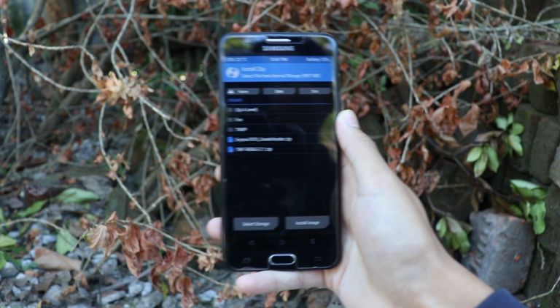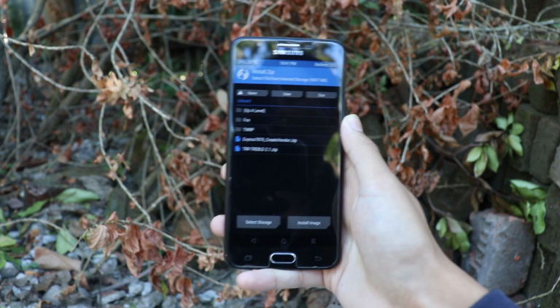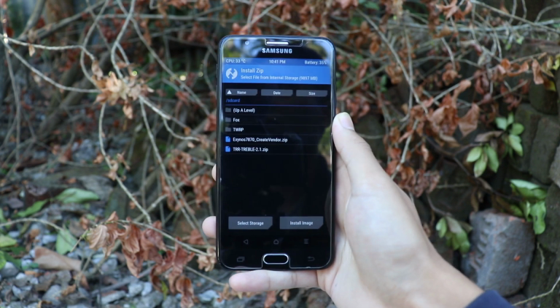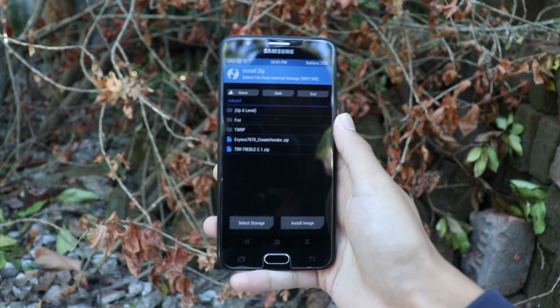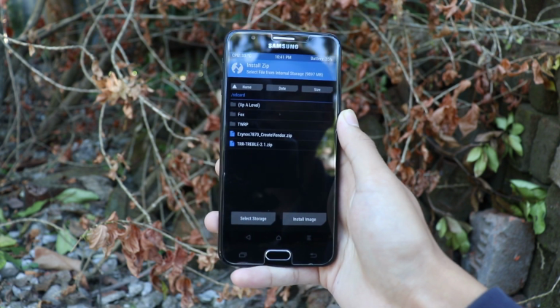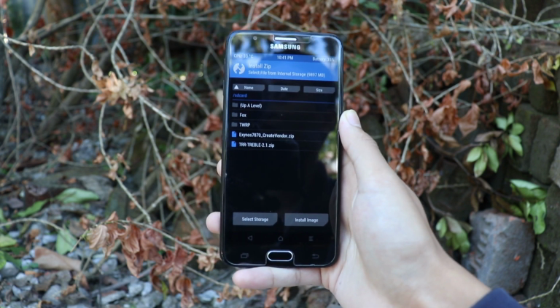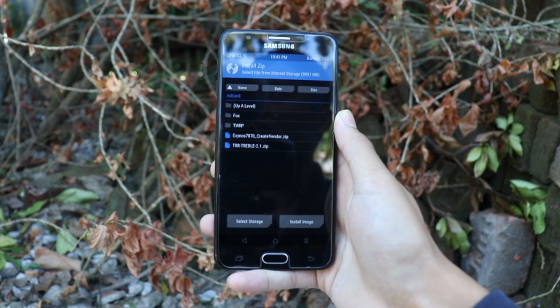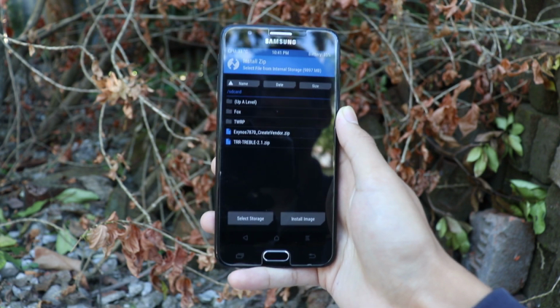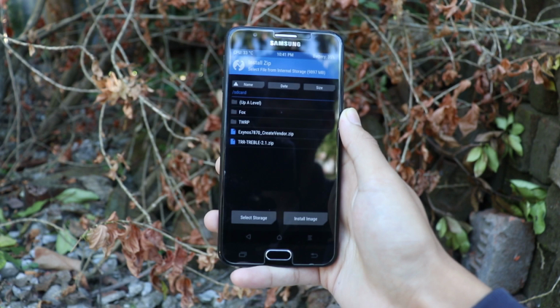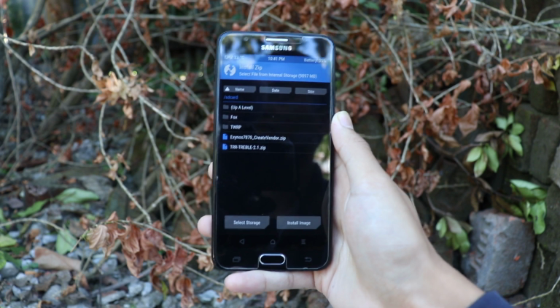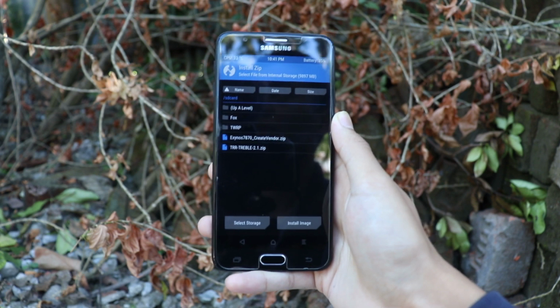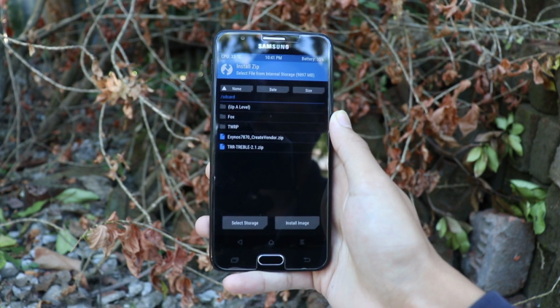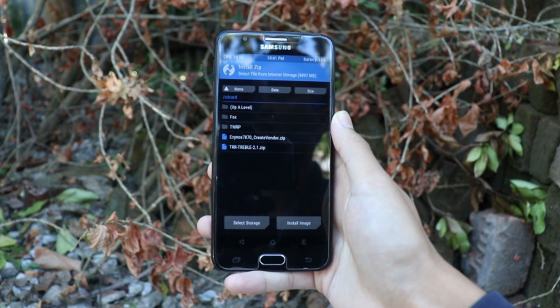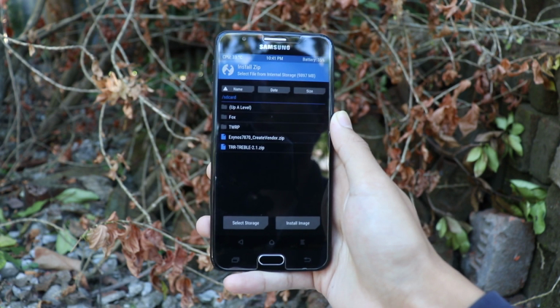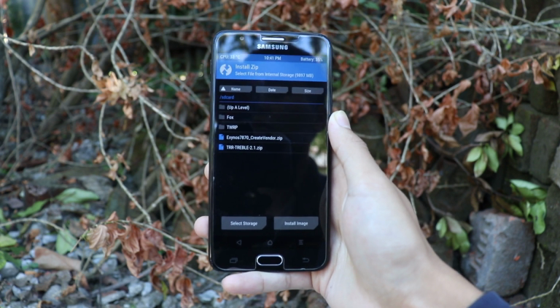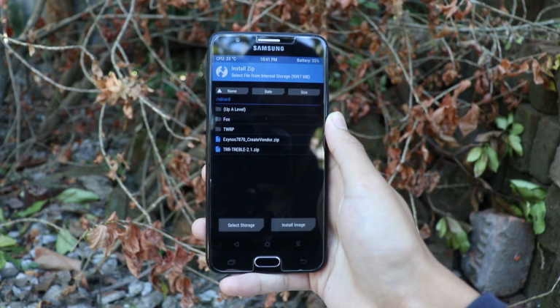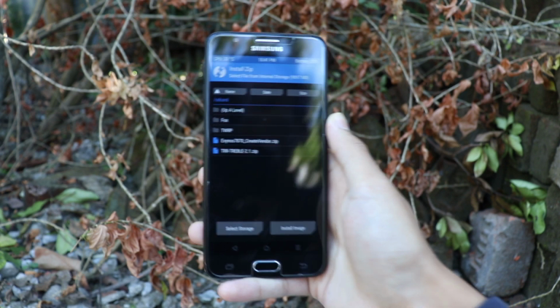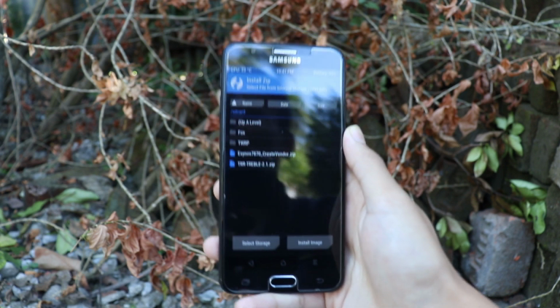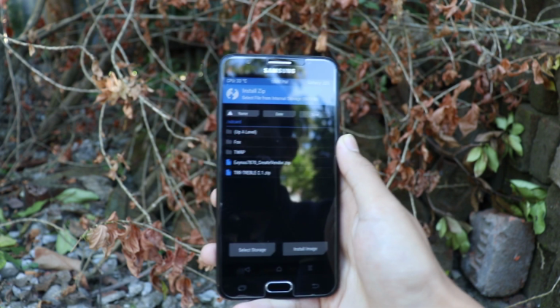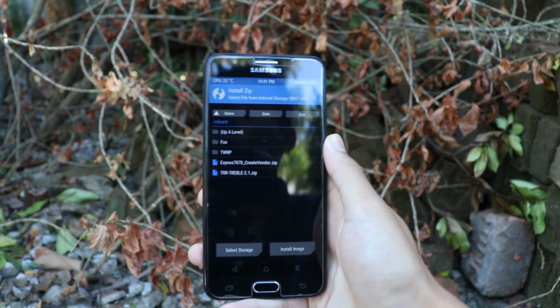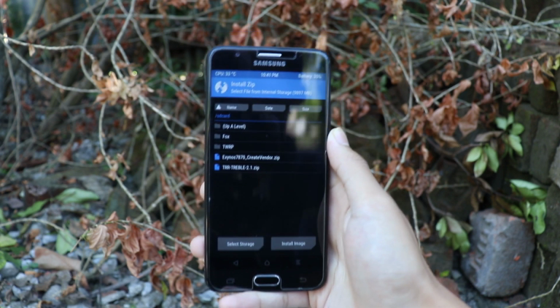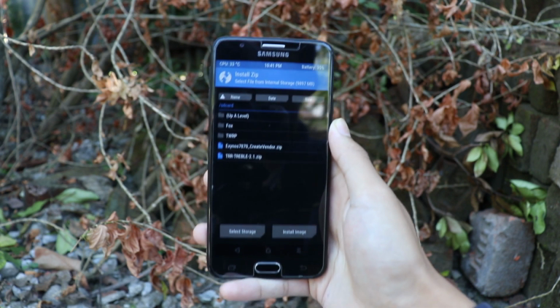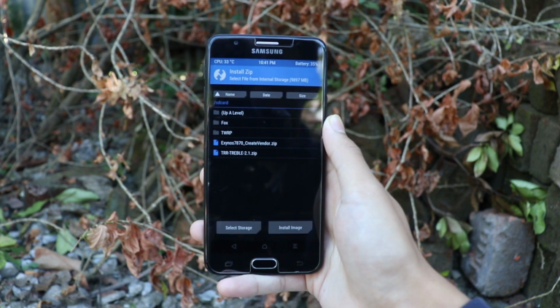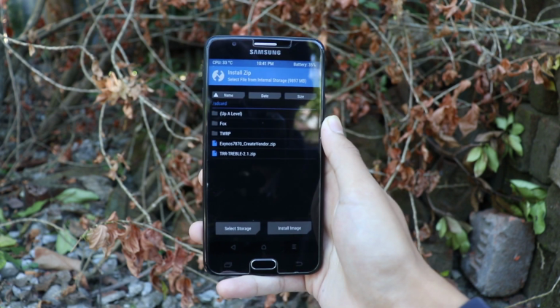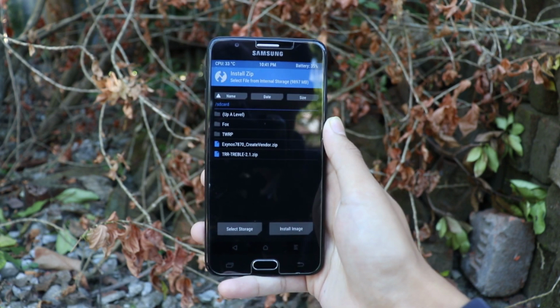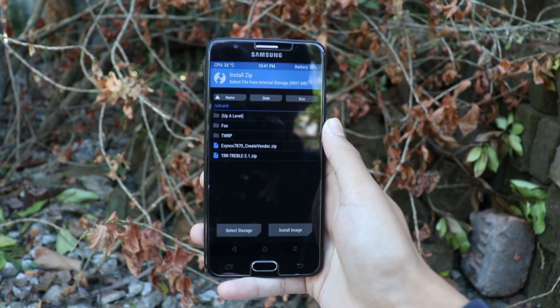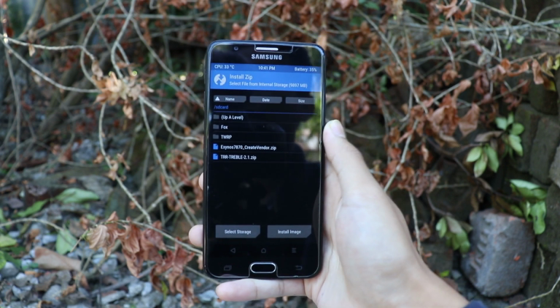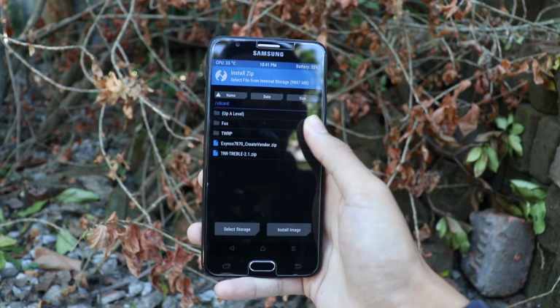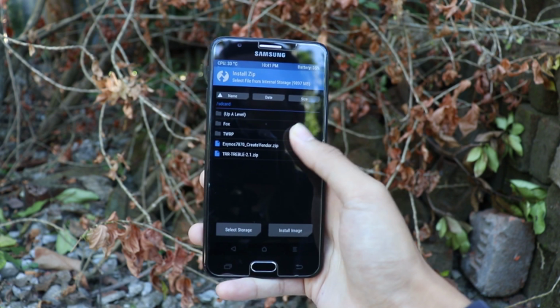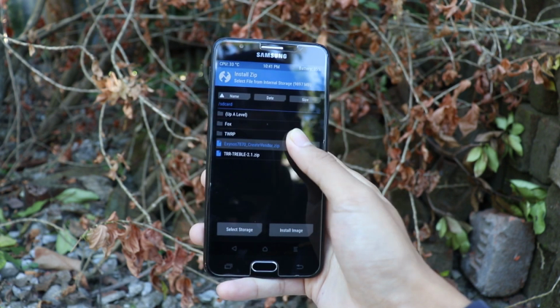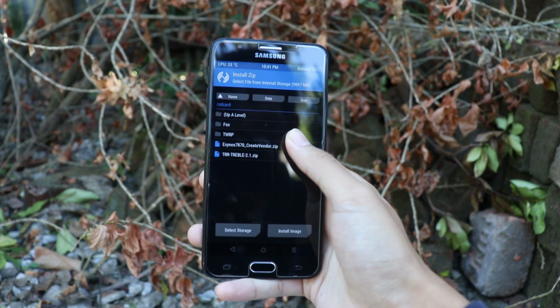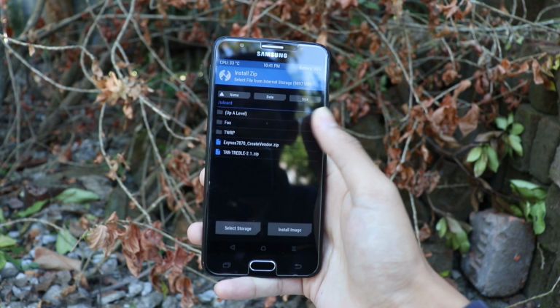All the links to the zip files are given in the description box. To install the ROM, first of all flash the Create Vendor zip file.